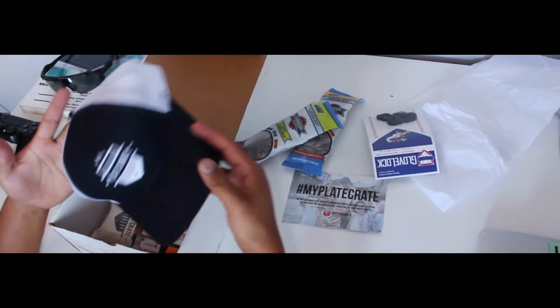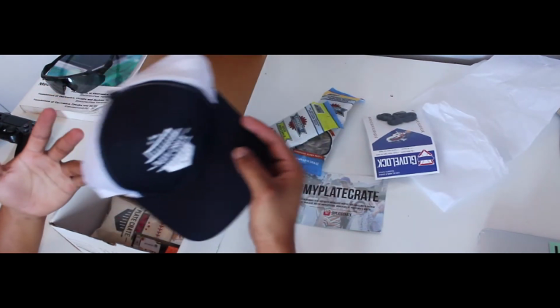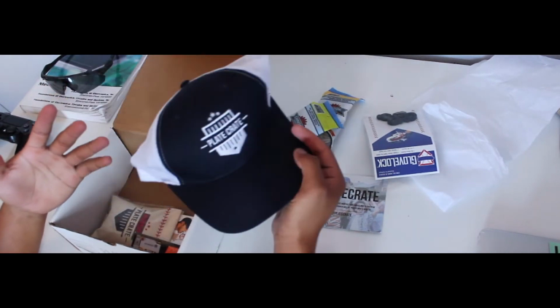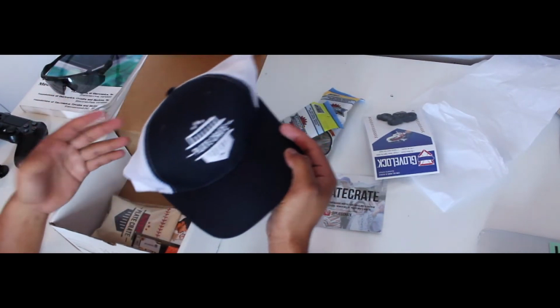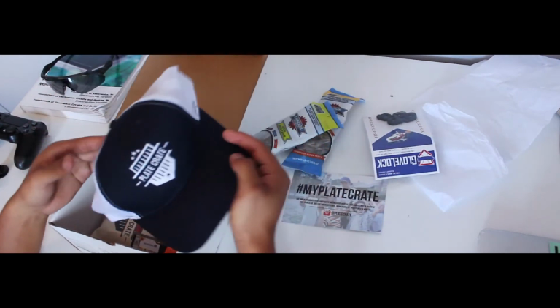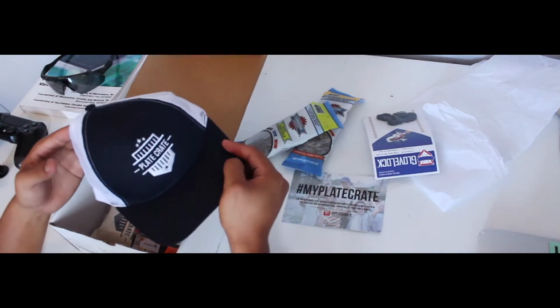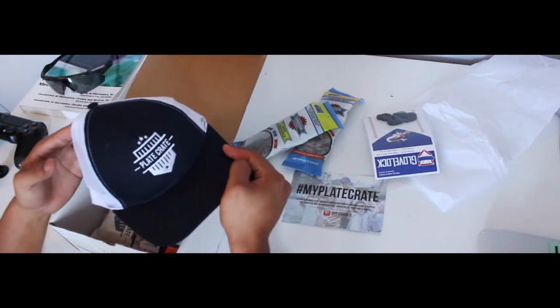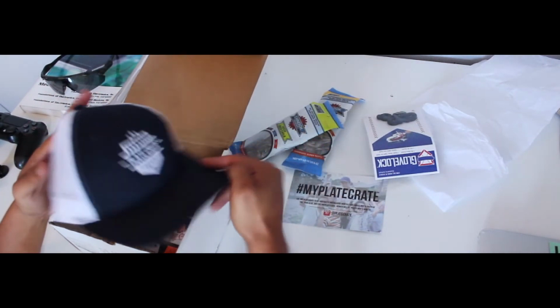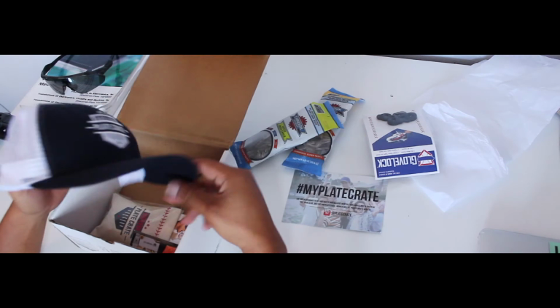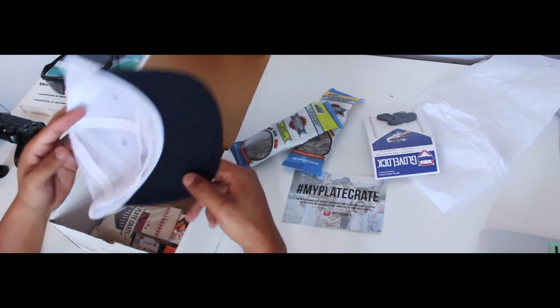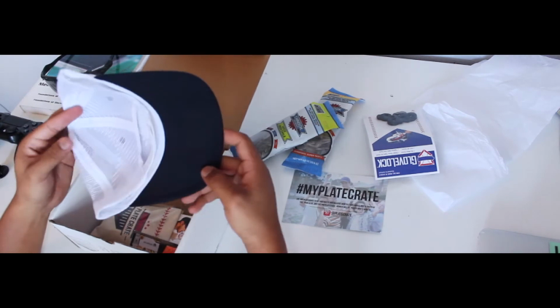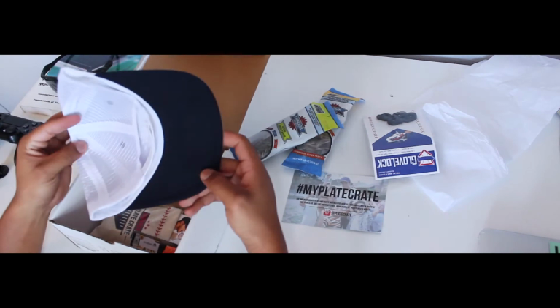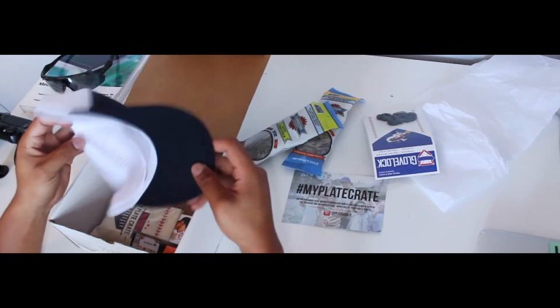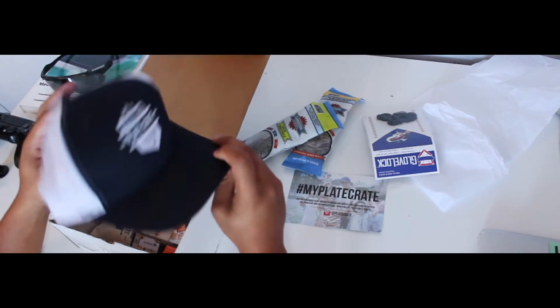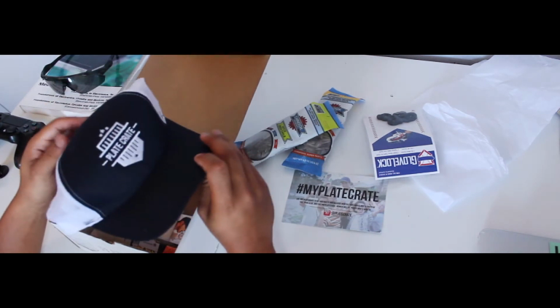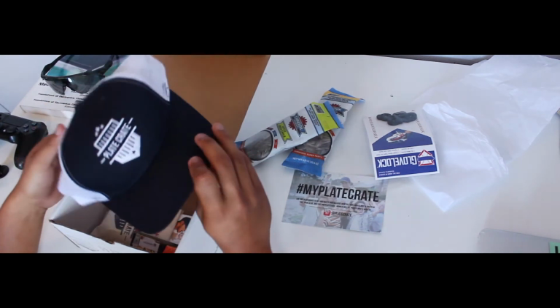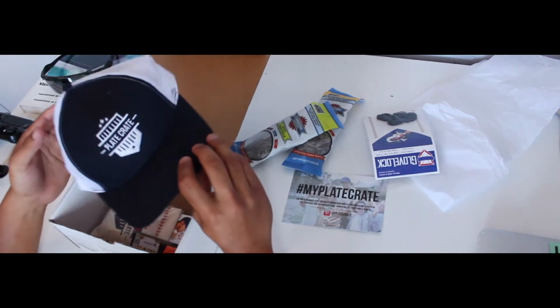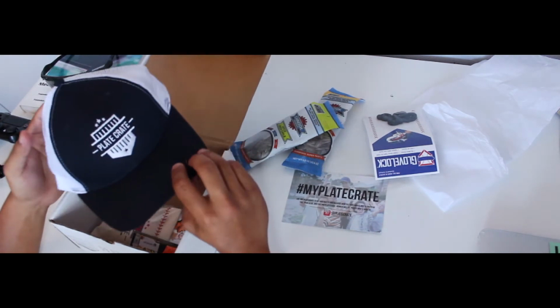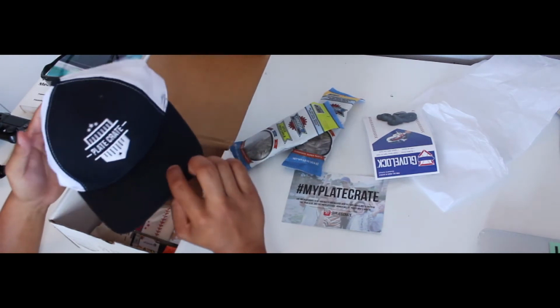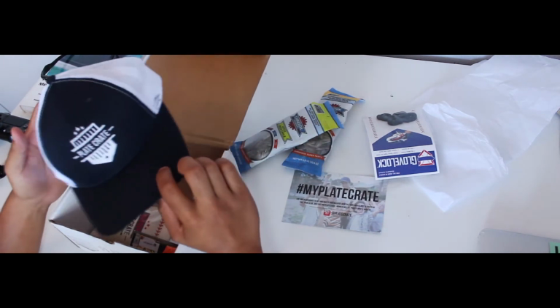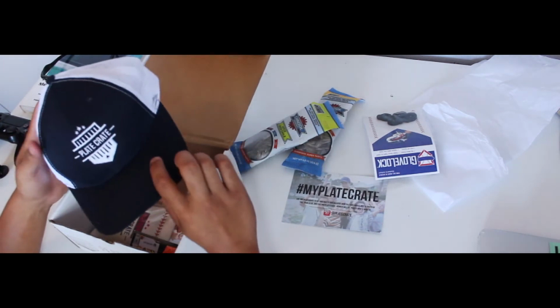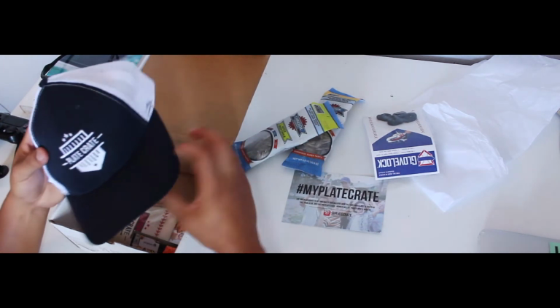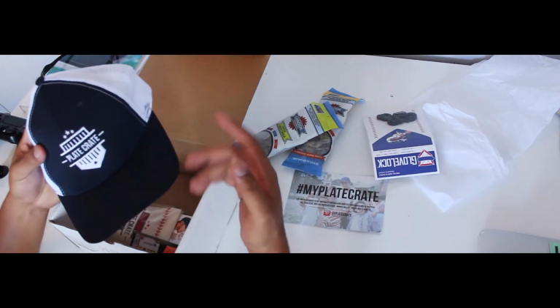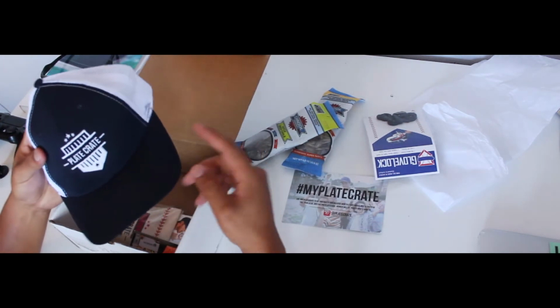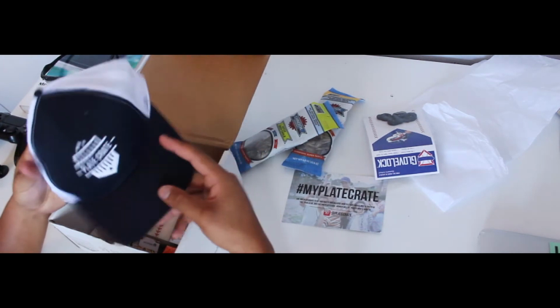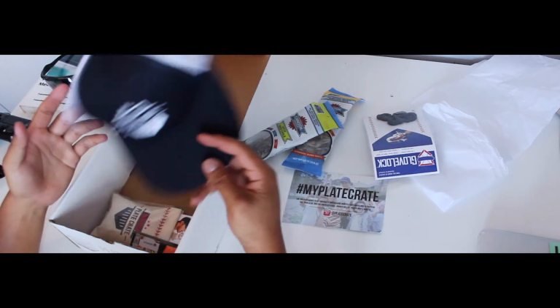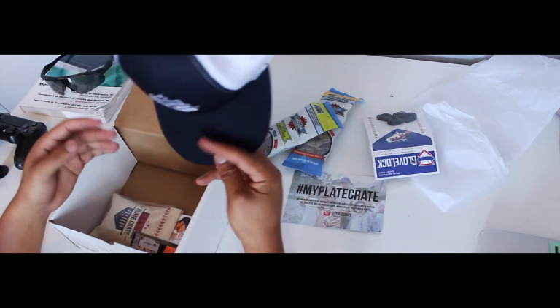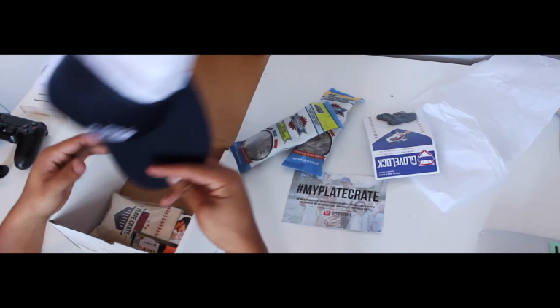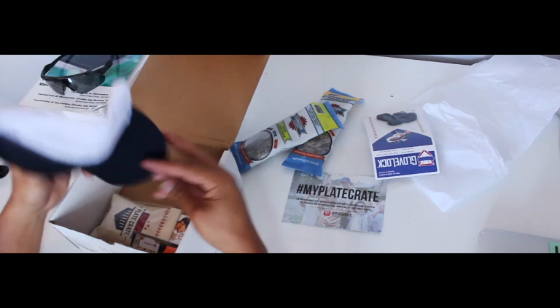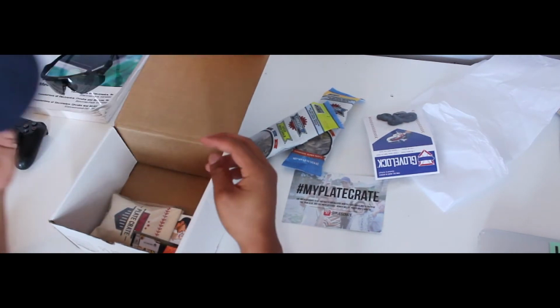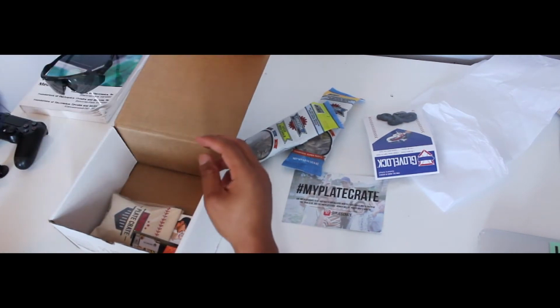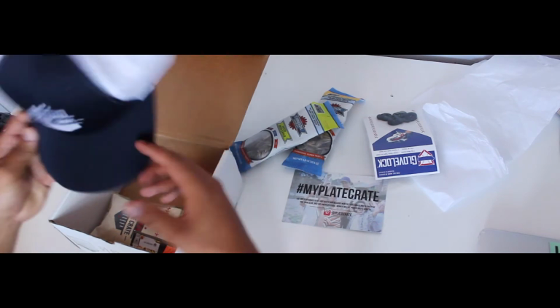Another Plate Crate hat. Maybe I'll give this one away to one of you guys, or just keep it — I already have one.